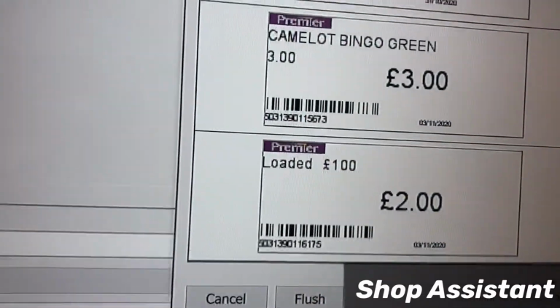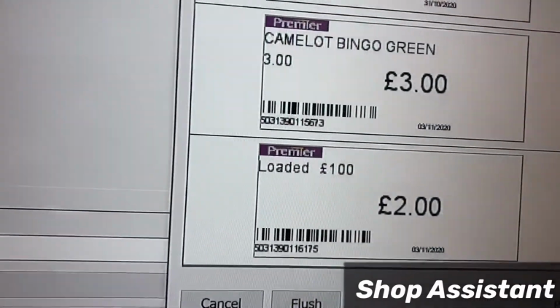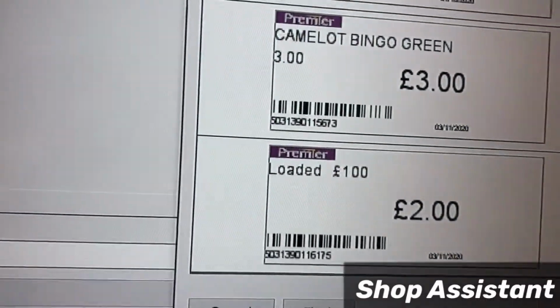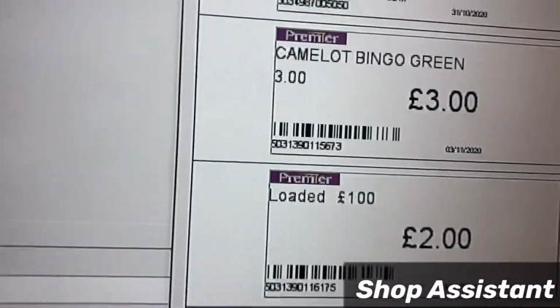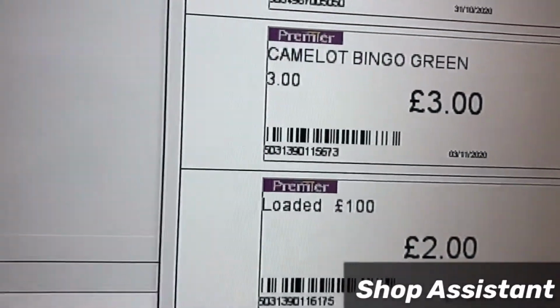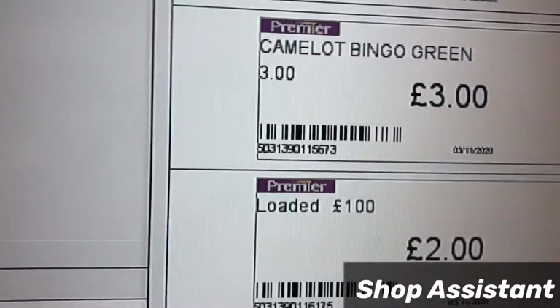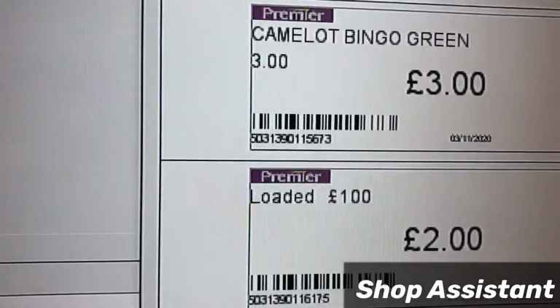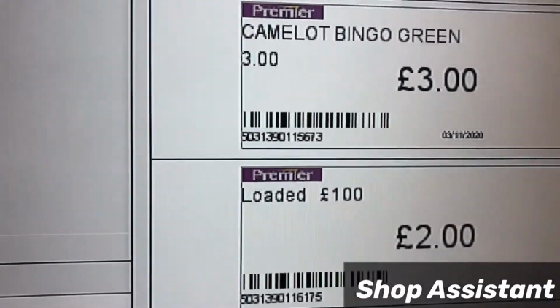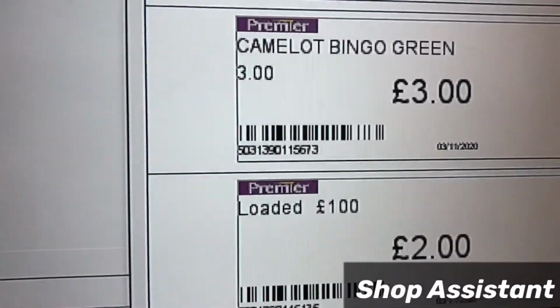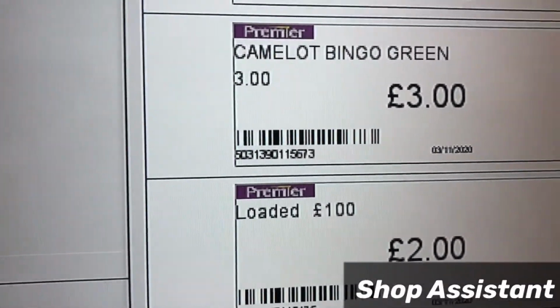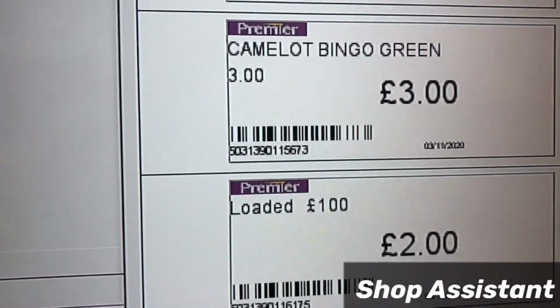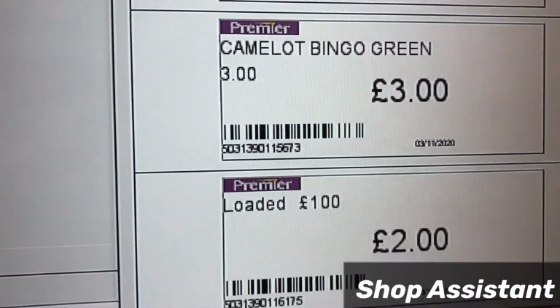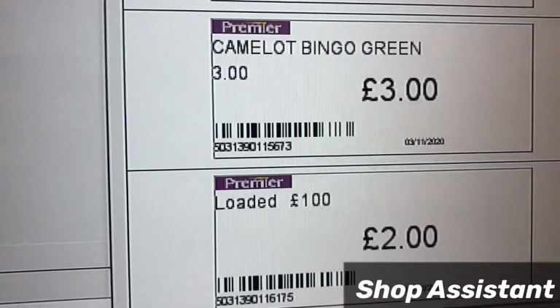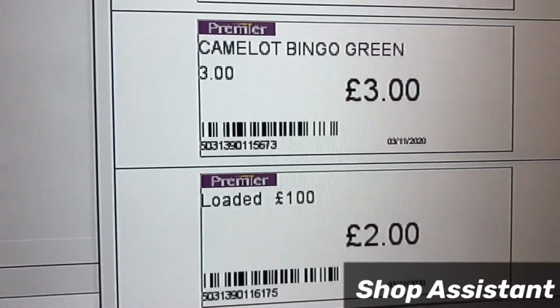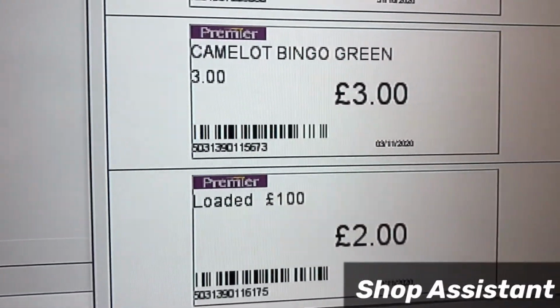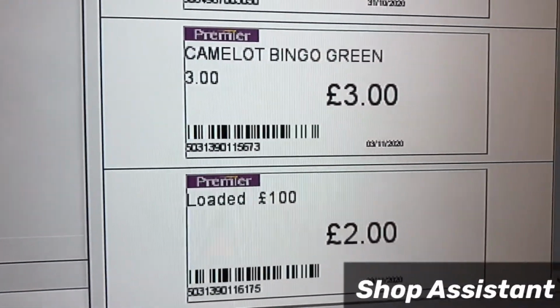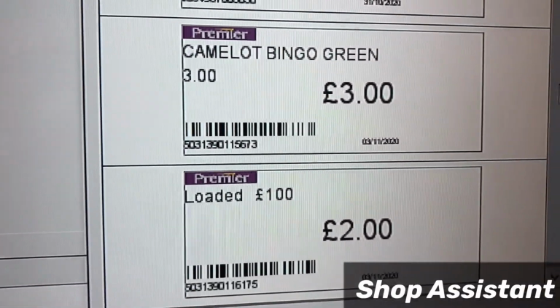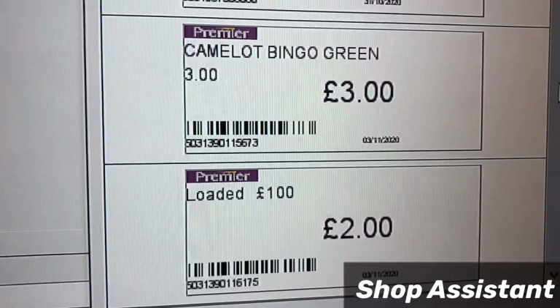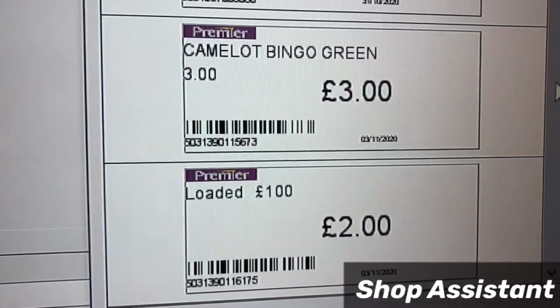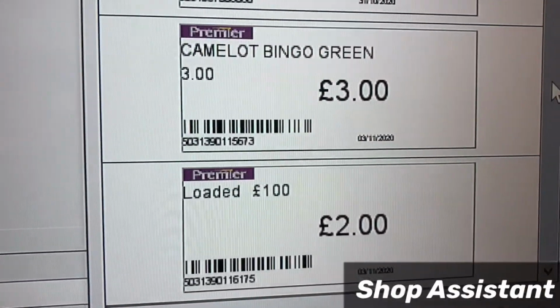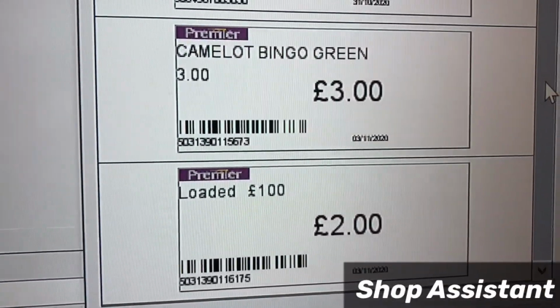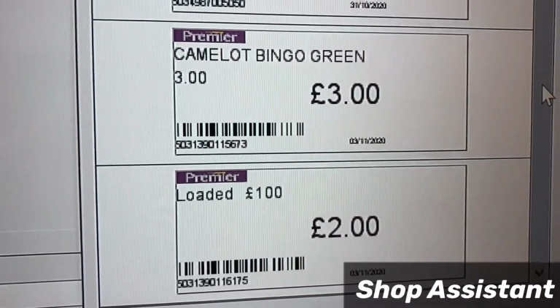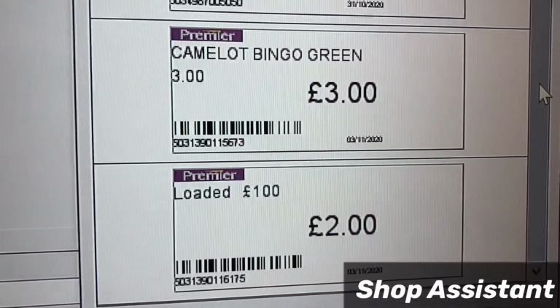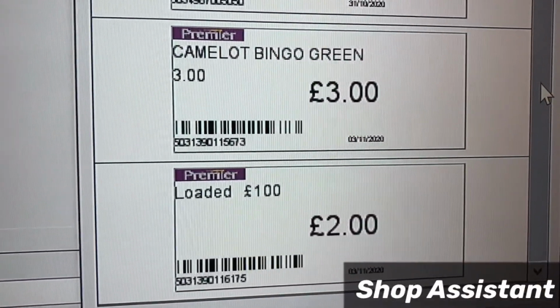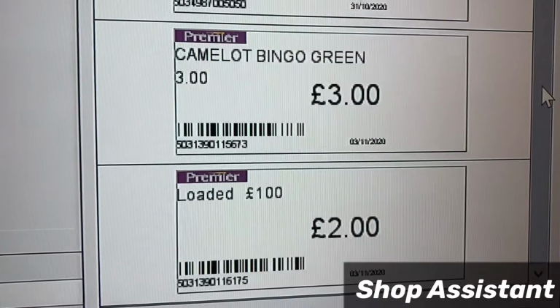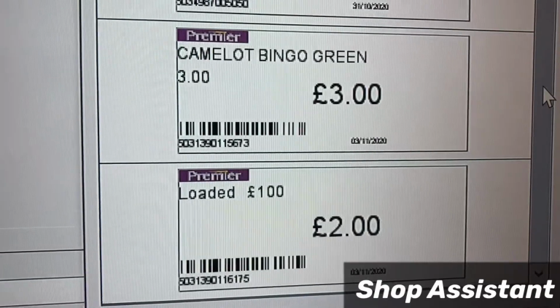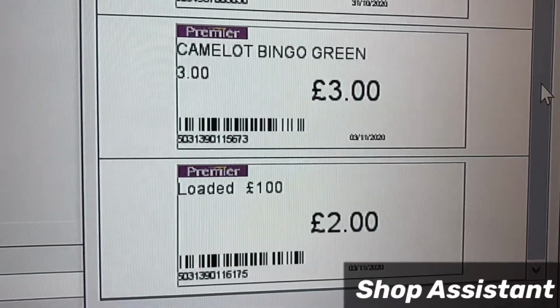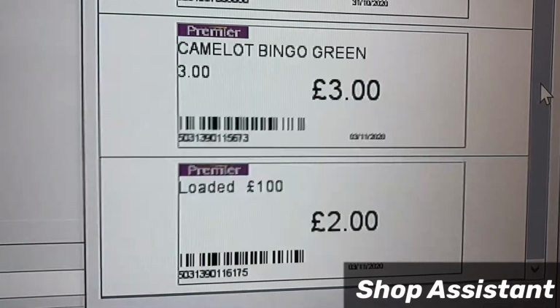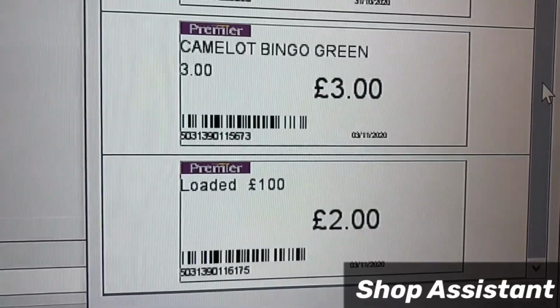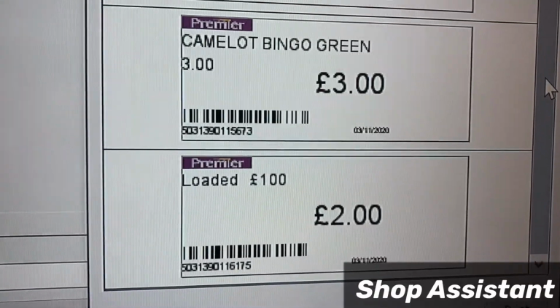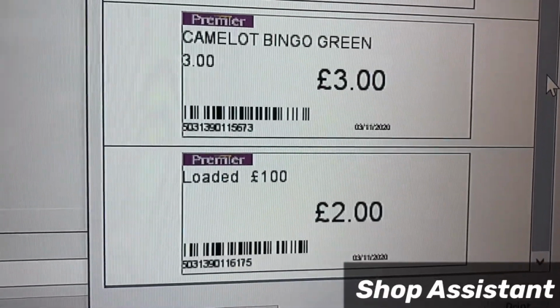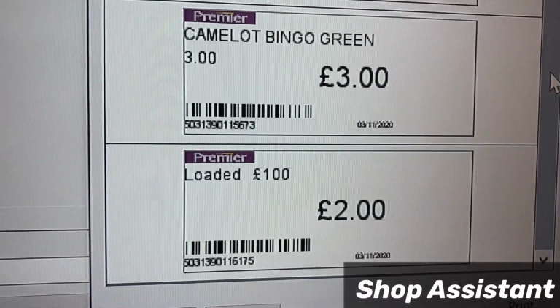Here, these two are my new items which I've just added.